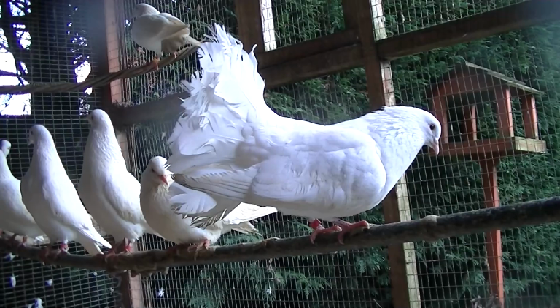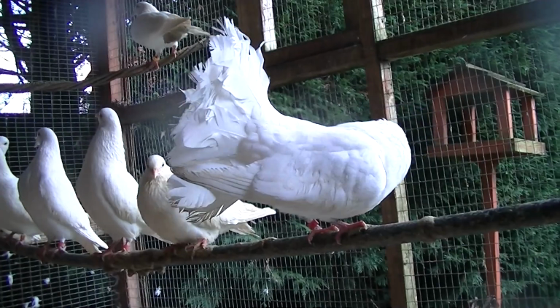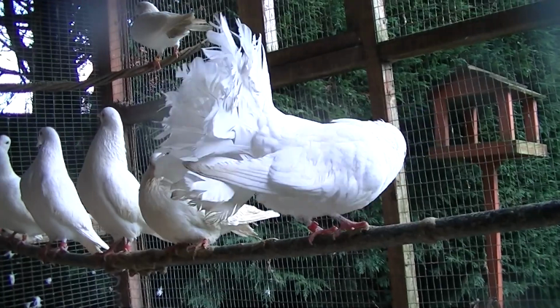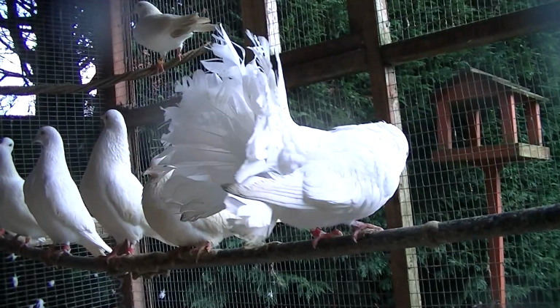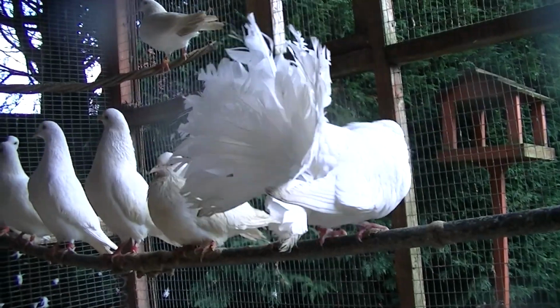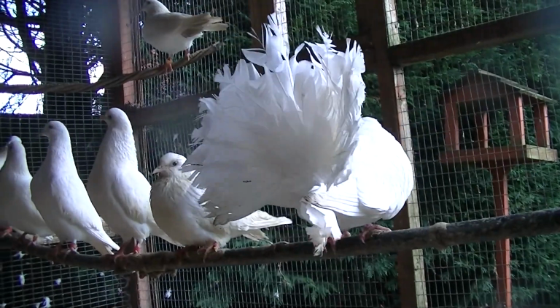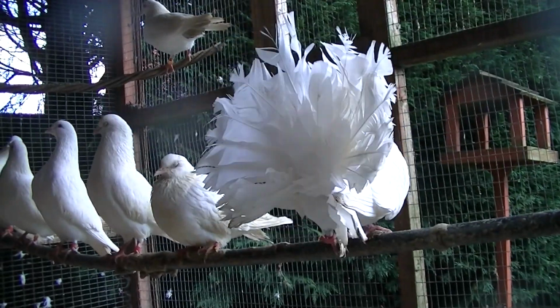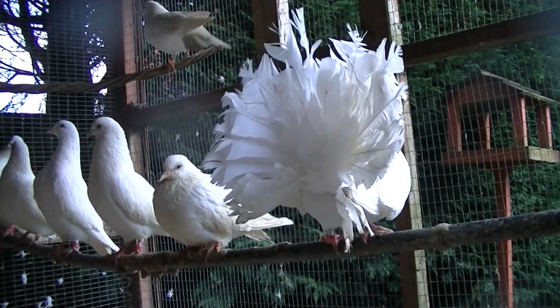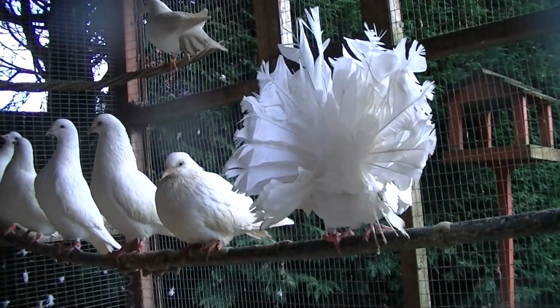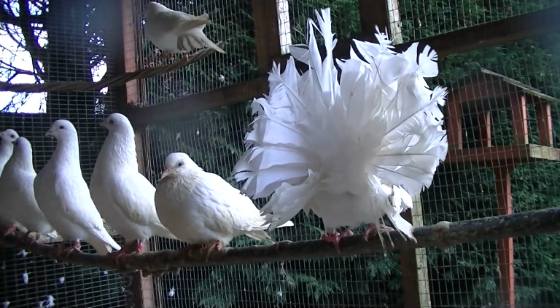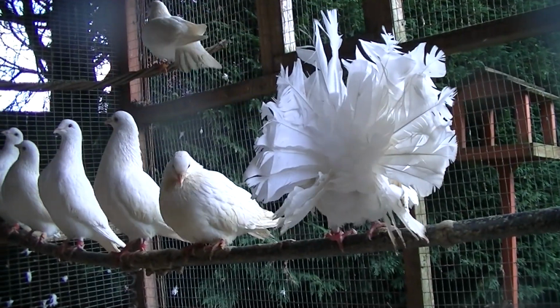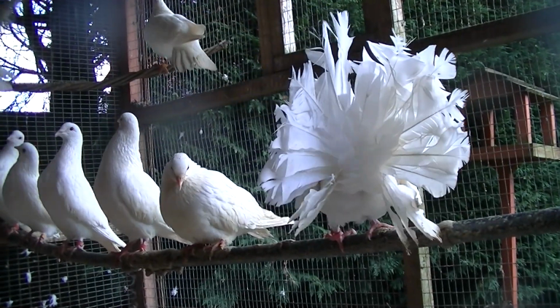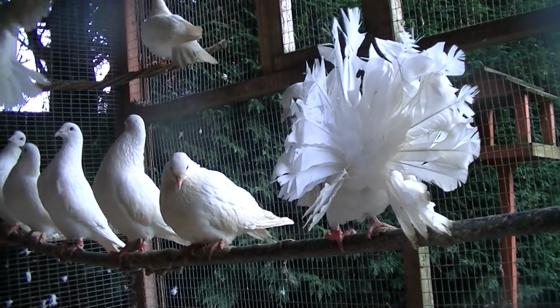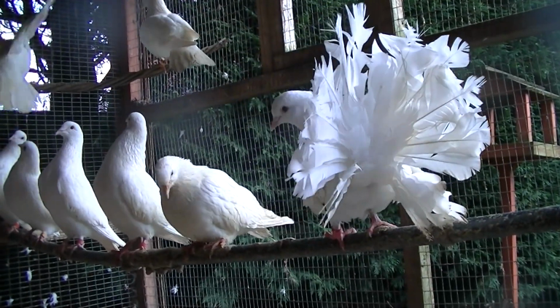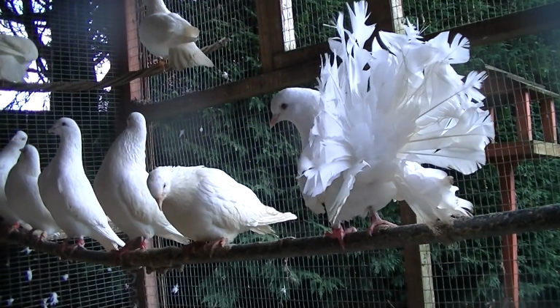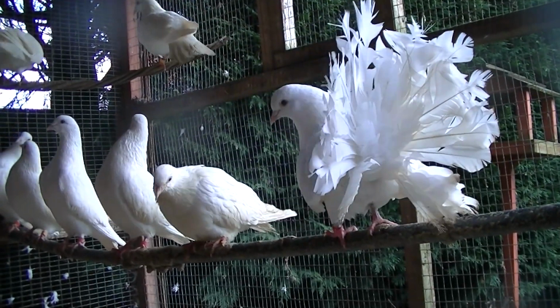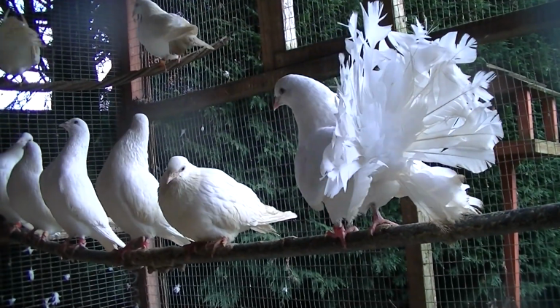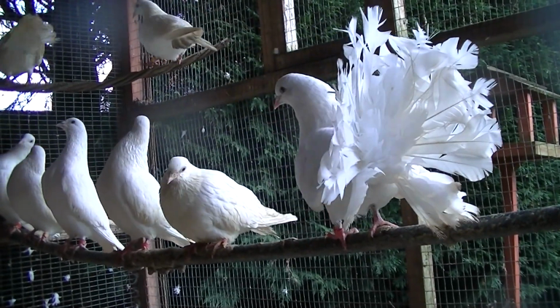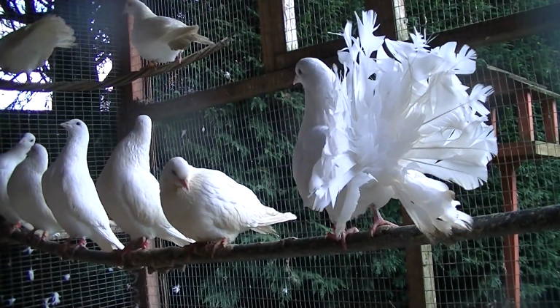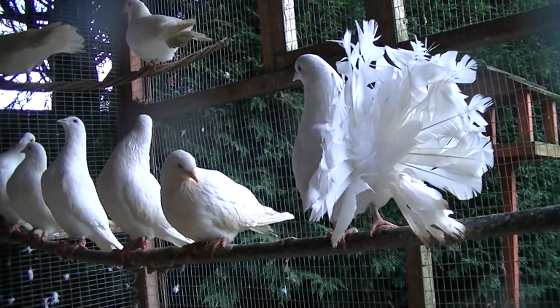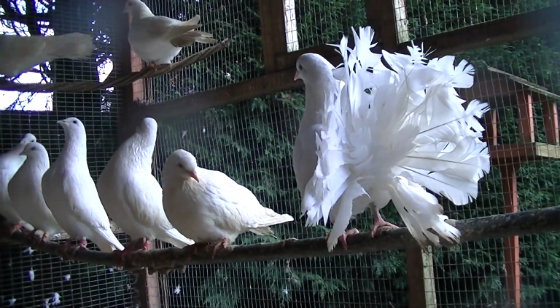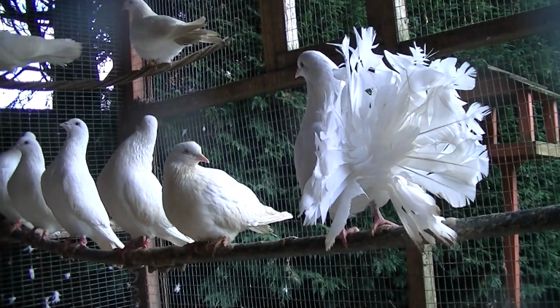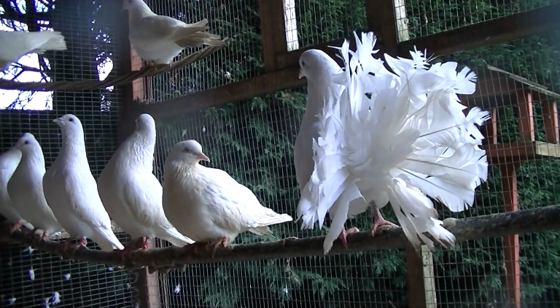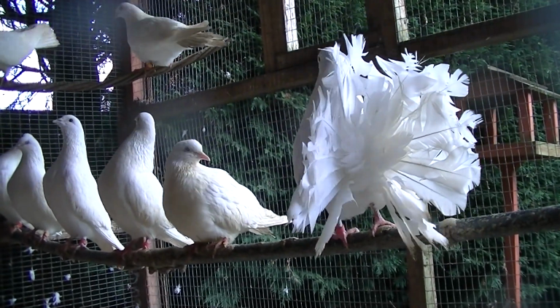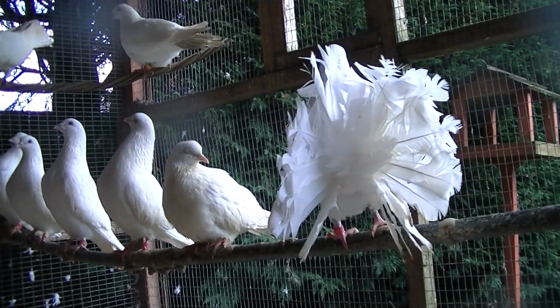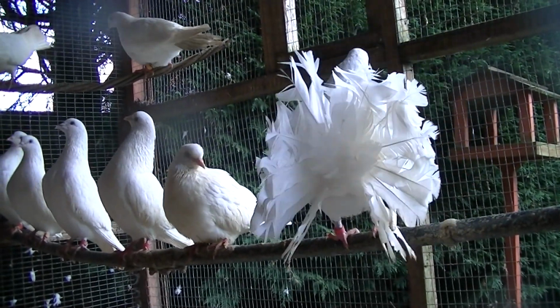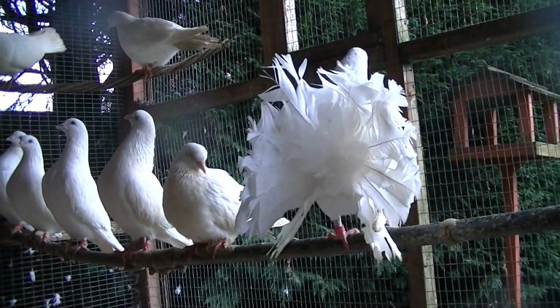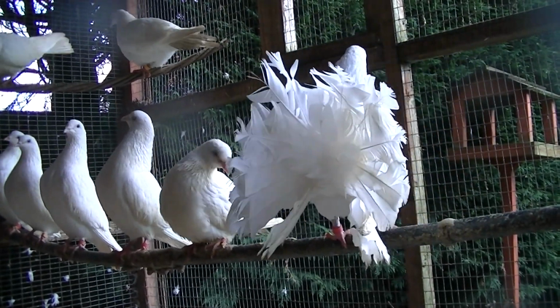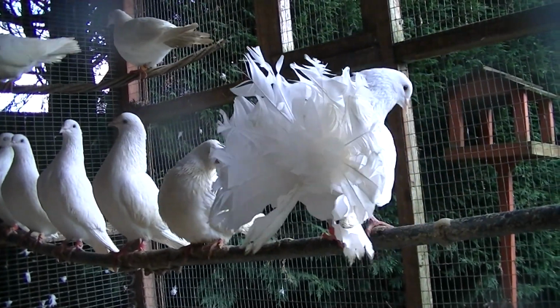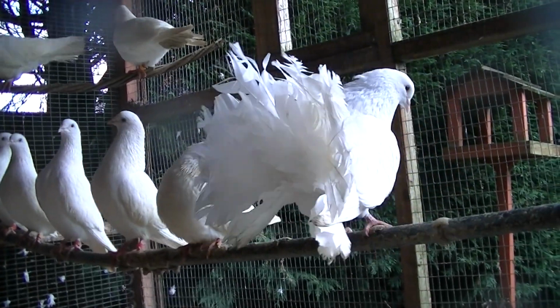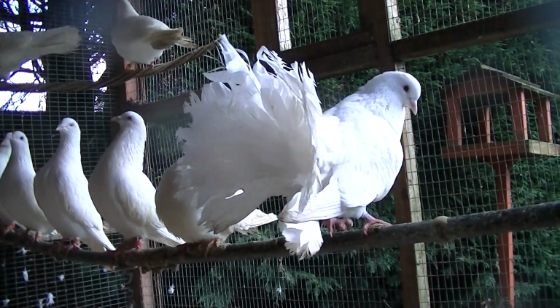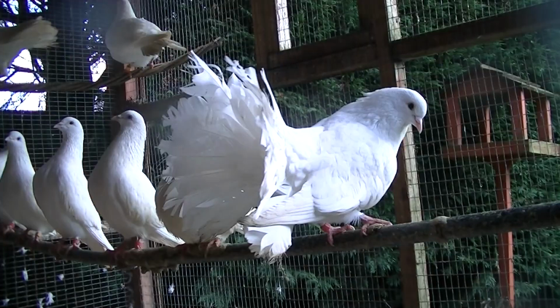Hey guys, welcome to Andy's Farm Cells. There's another update video on how my farm tool doves are getting on.